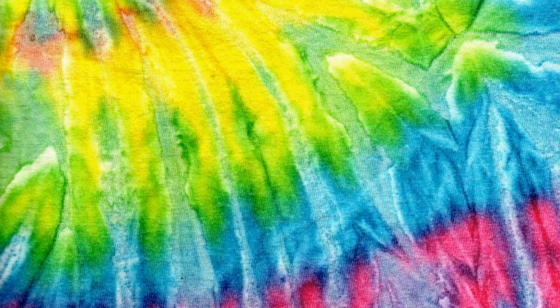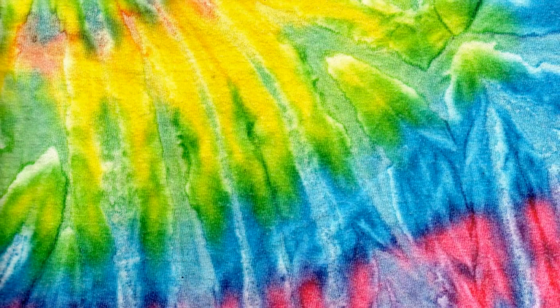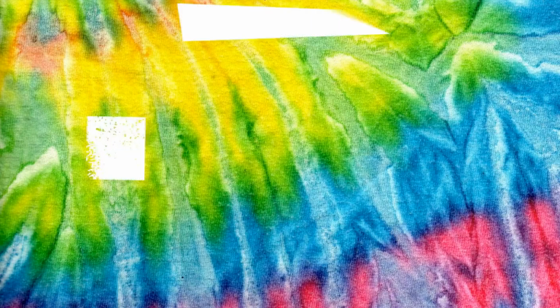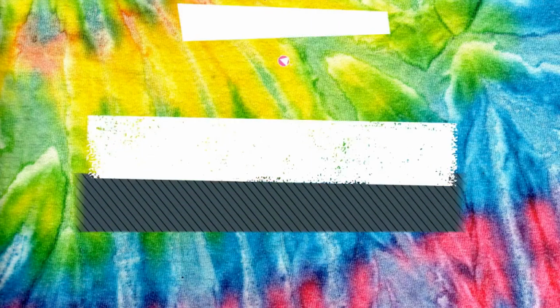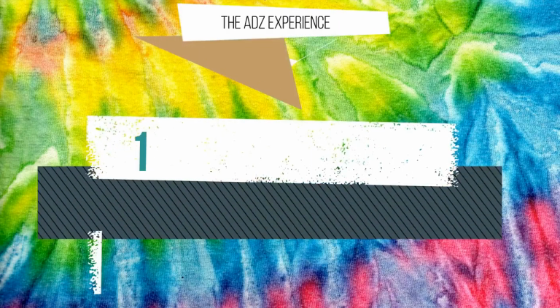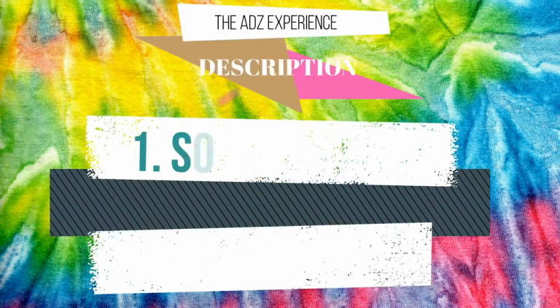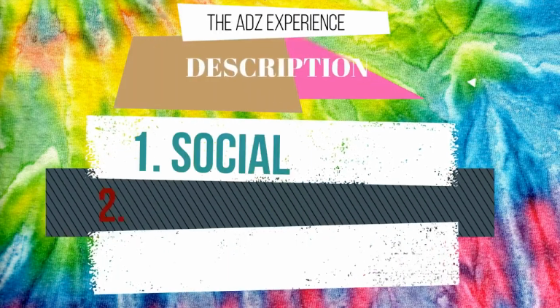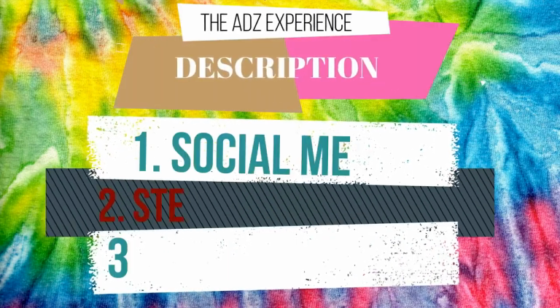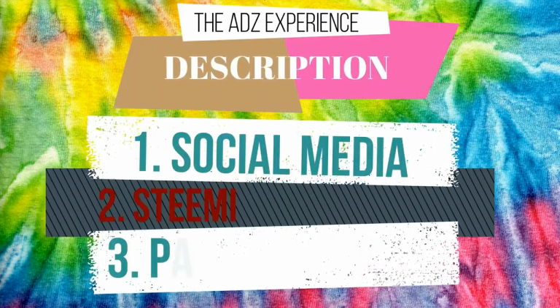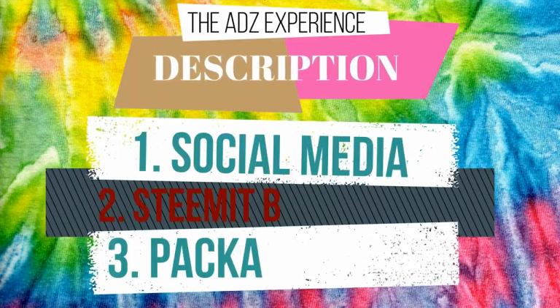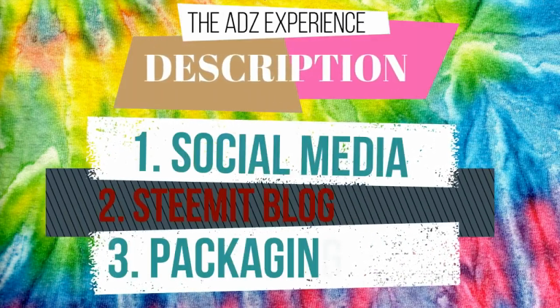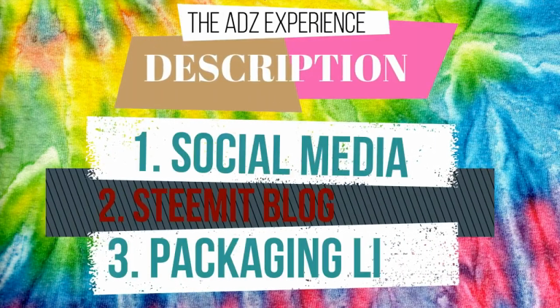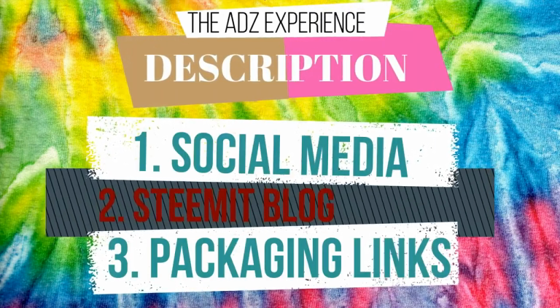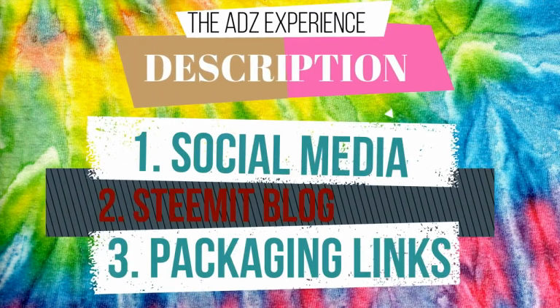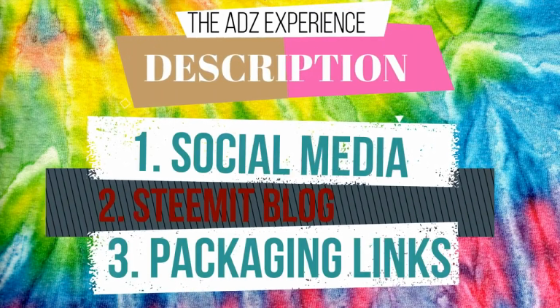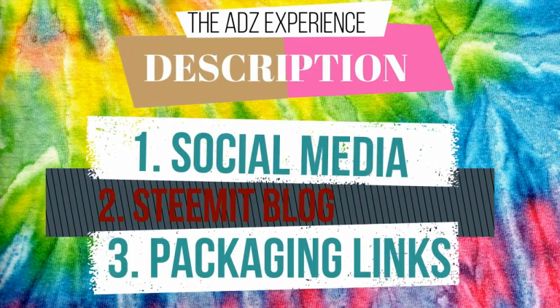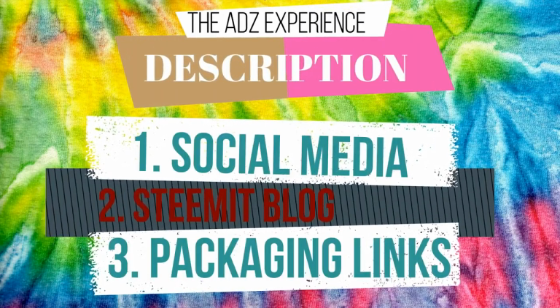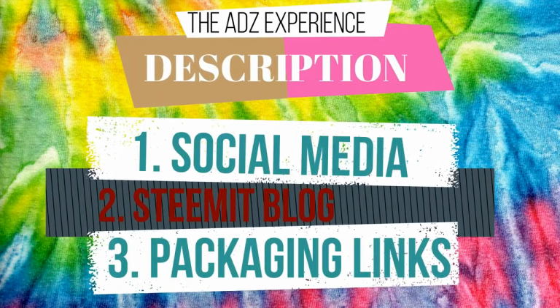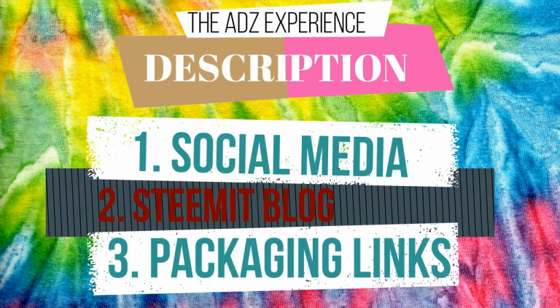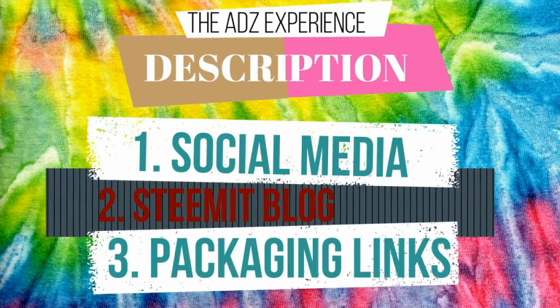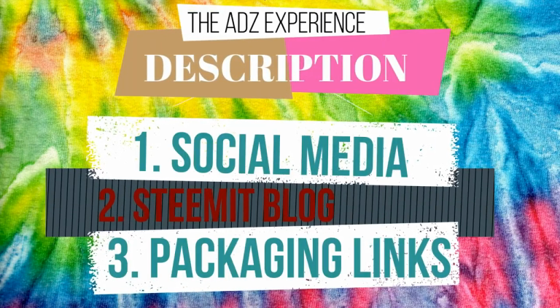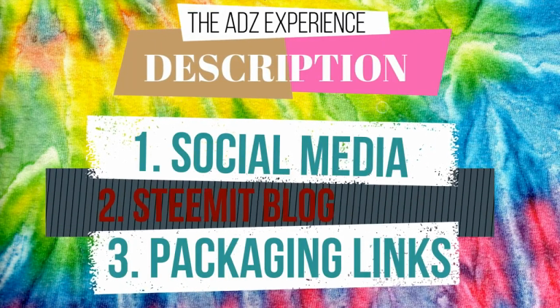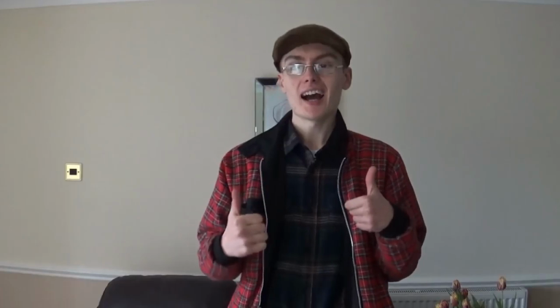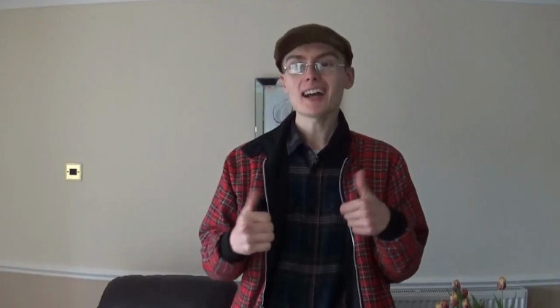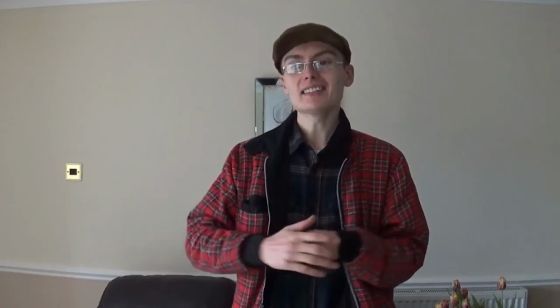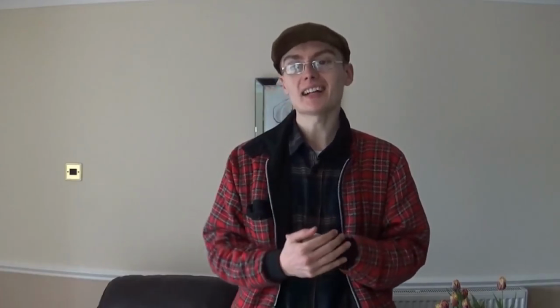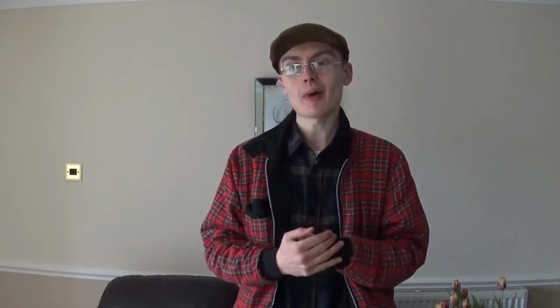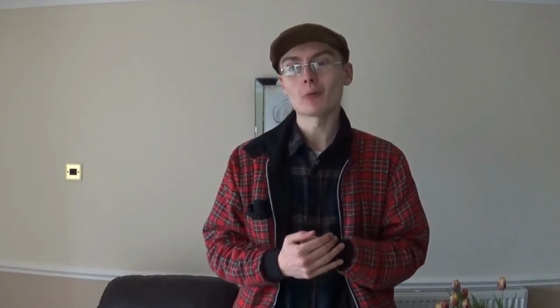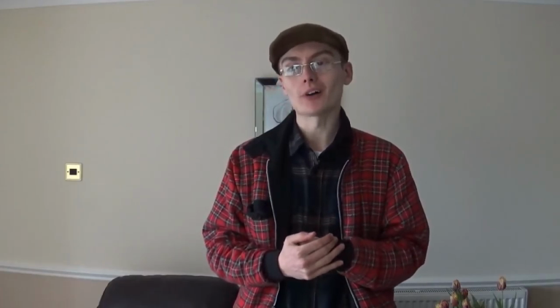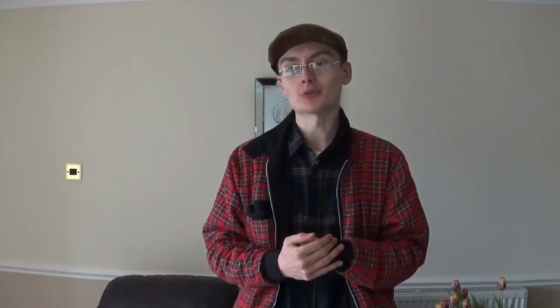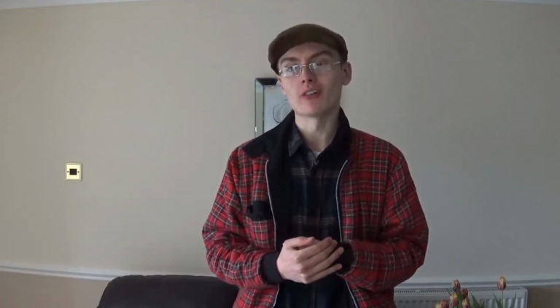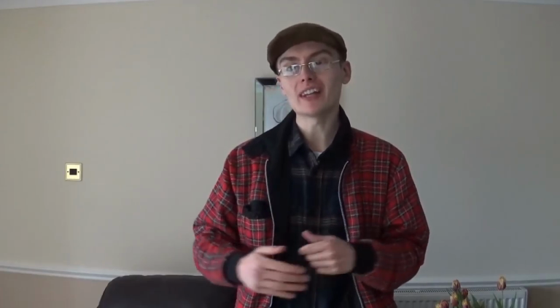Do you want more great content from me? Check out the description box down below. Hi guys, it's Adam and welcome to another video.